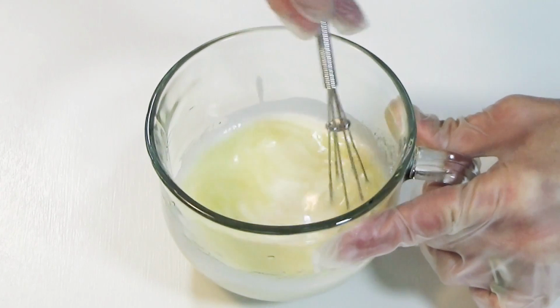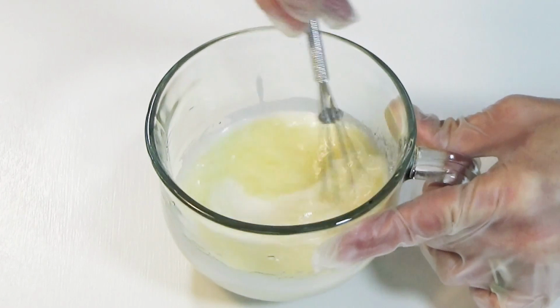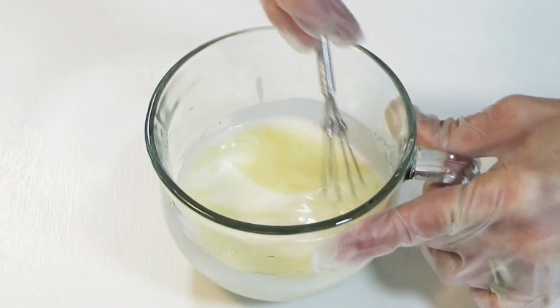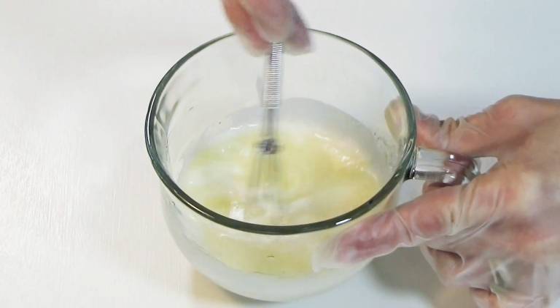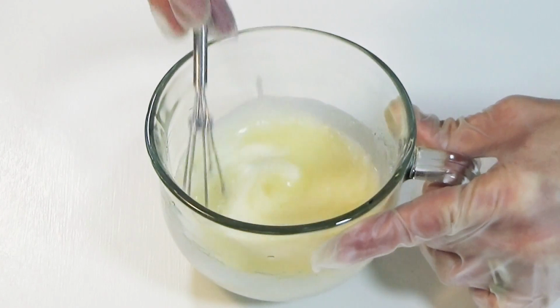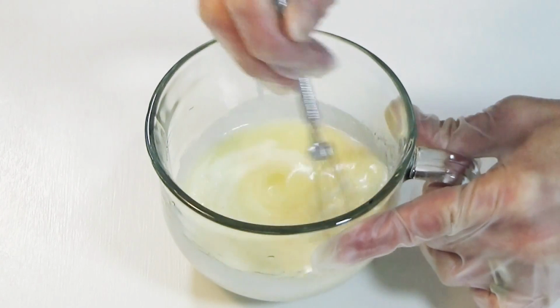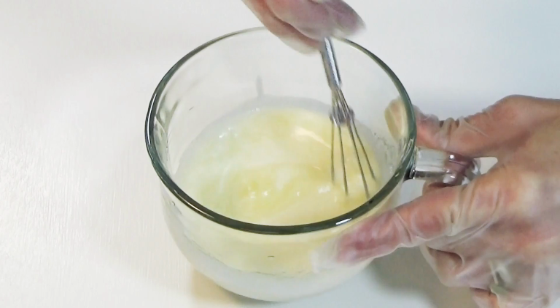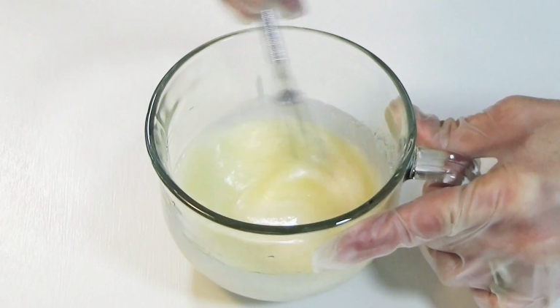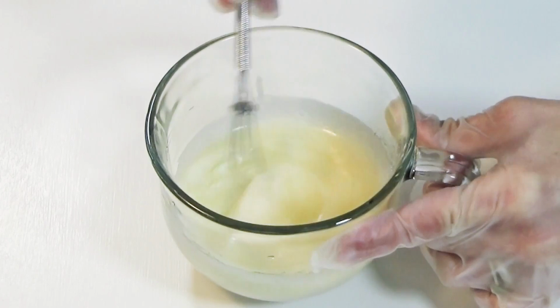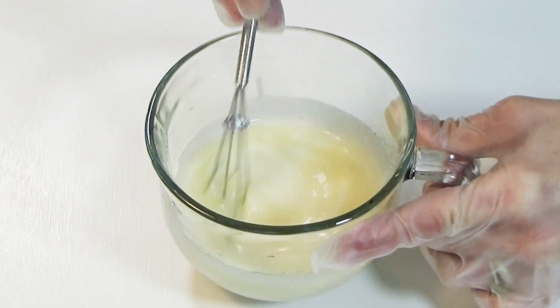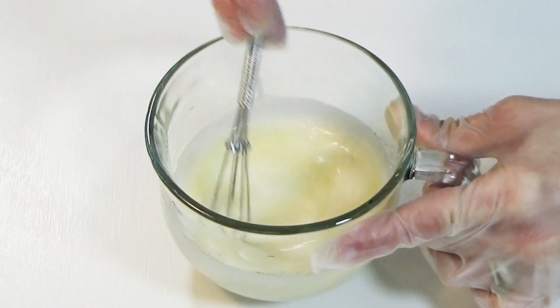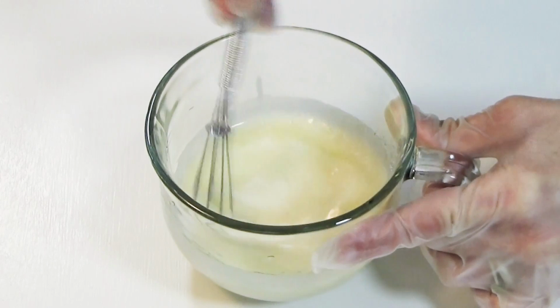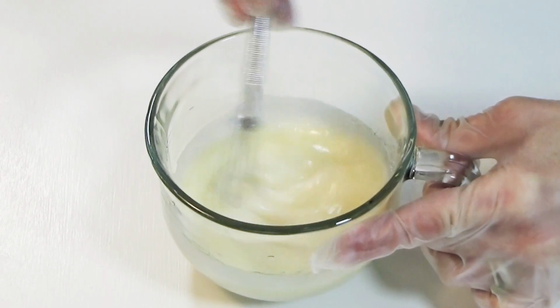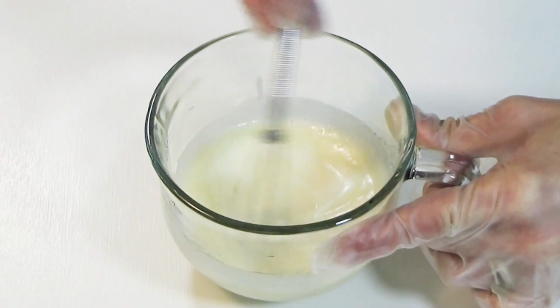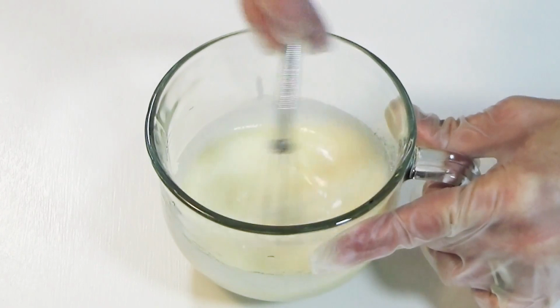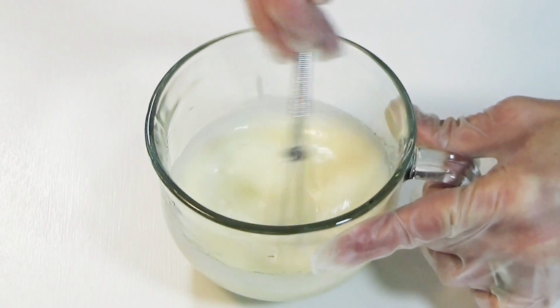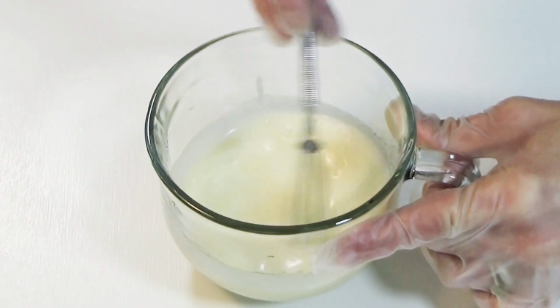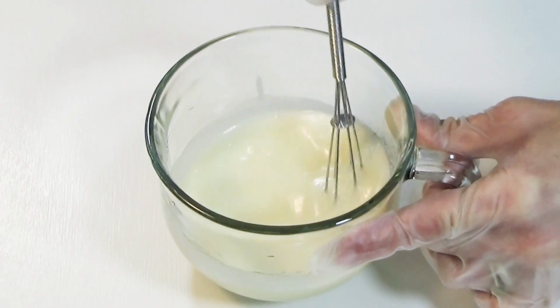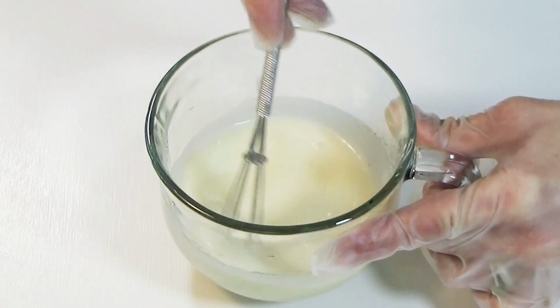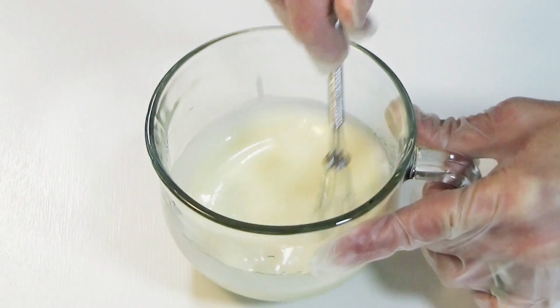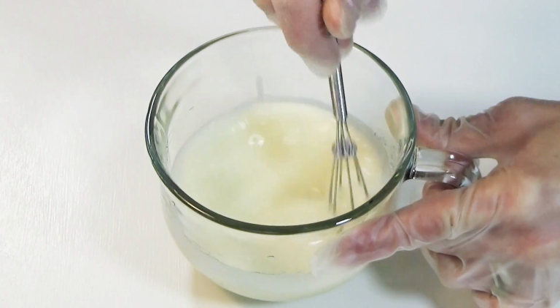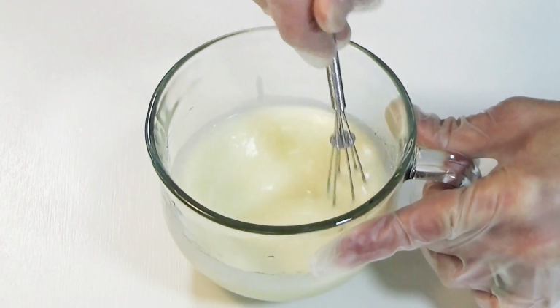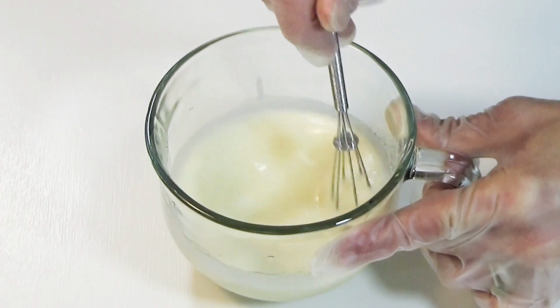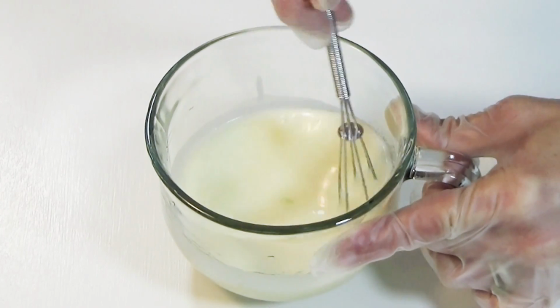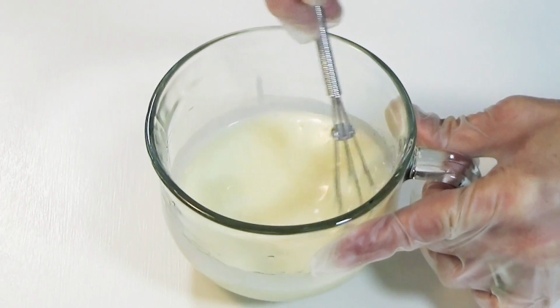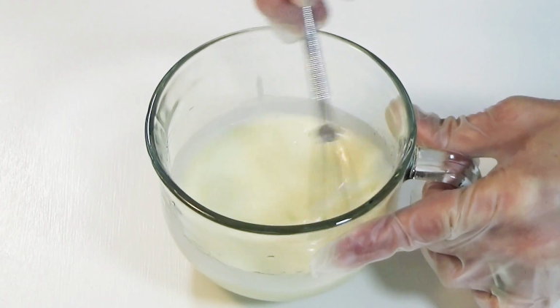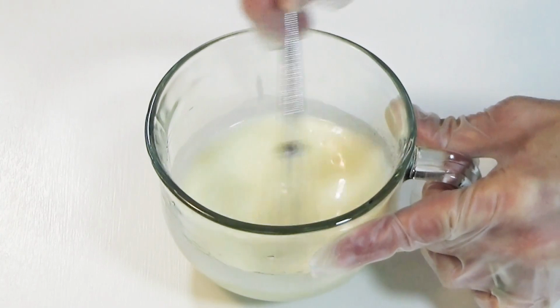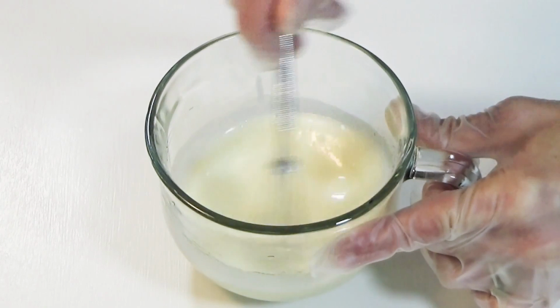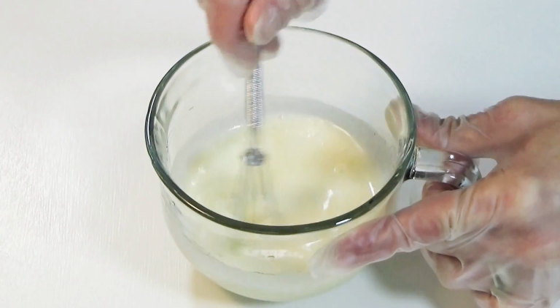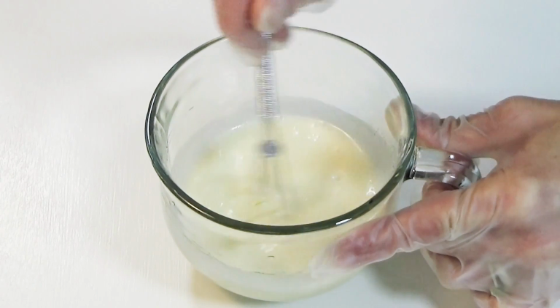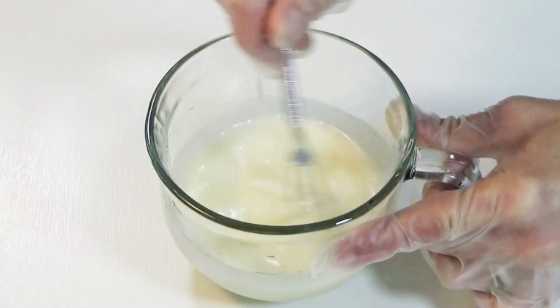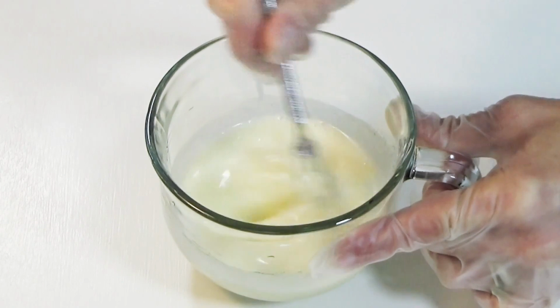Stir to incorporate all the ingredients, but not so much that you turn your eggs into meringue.